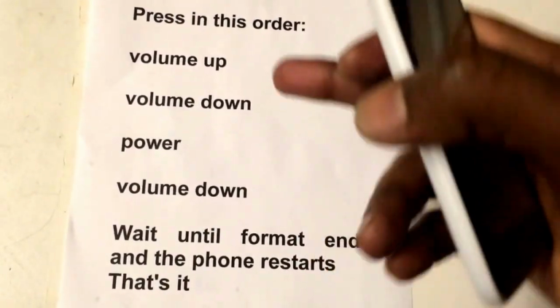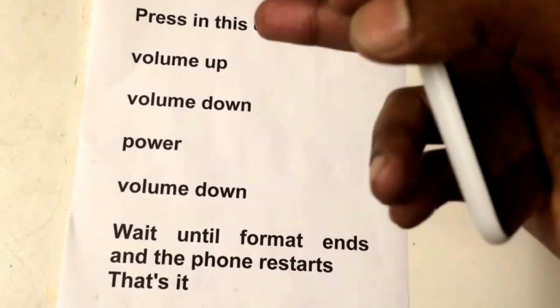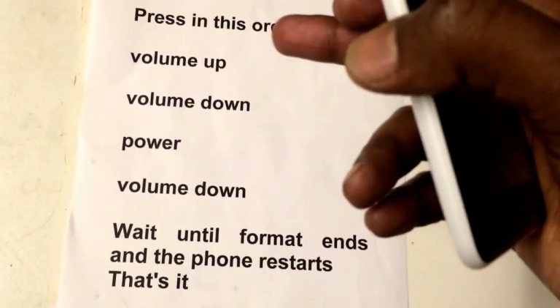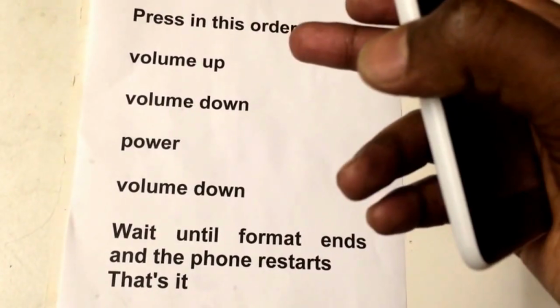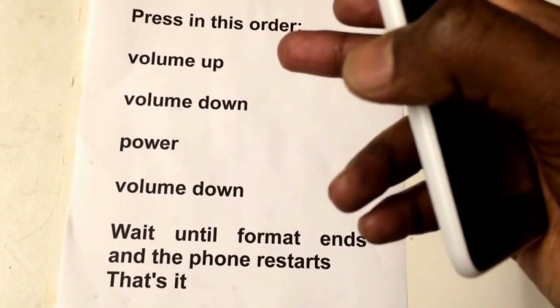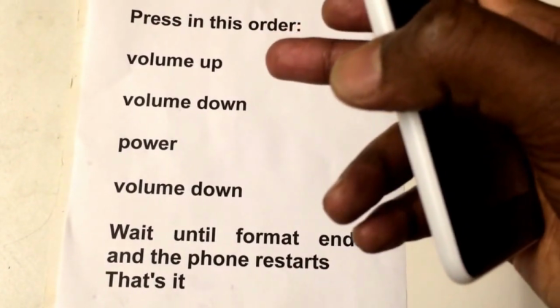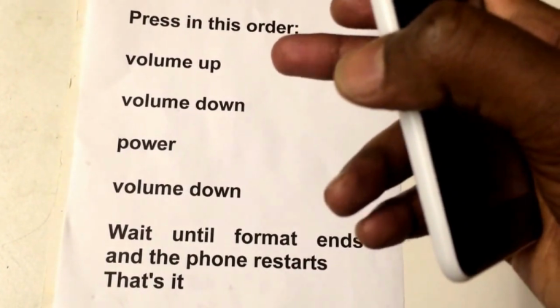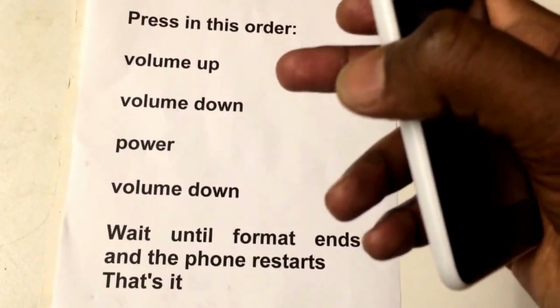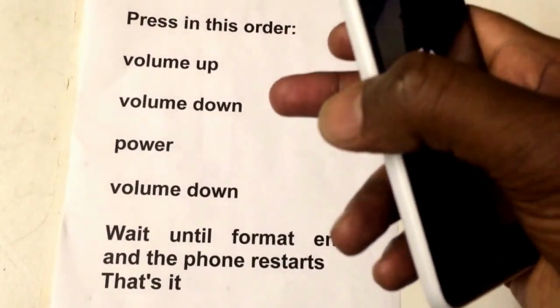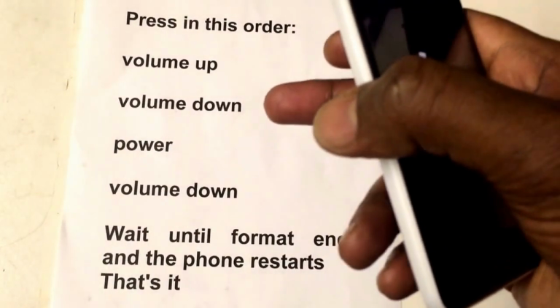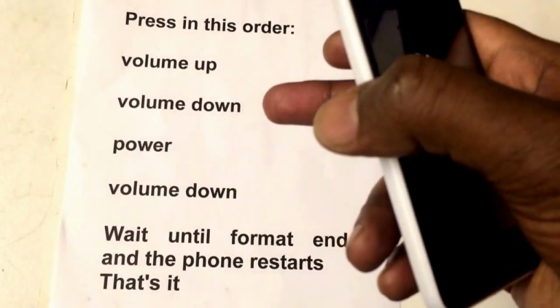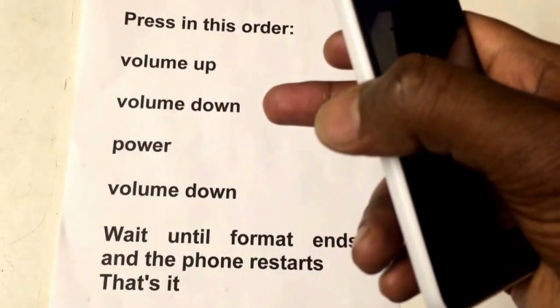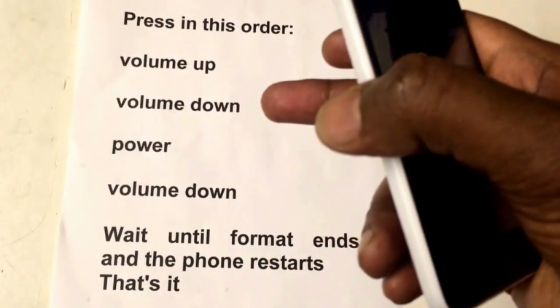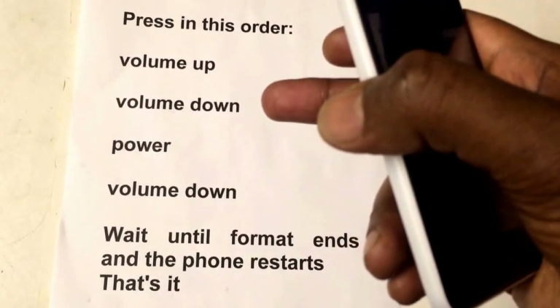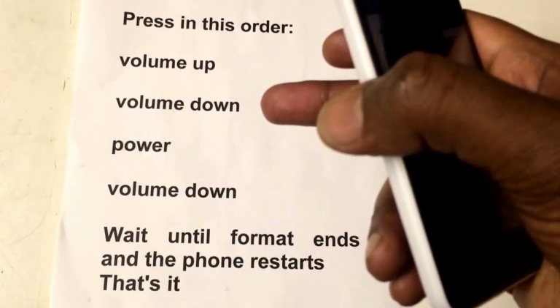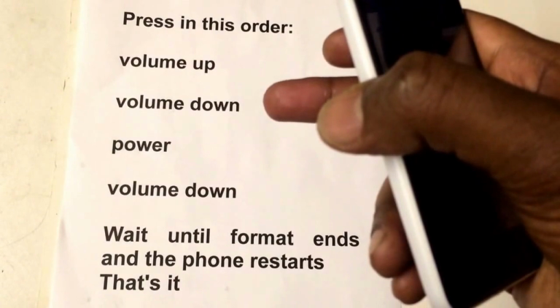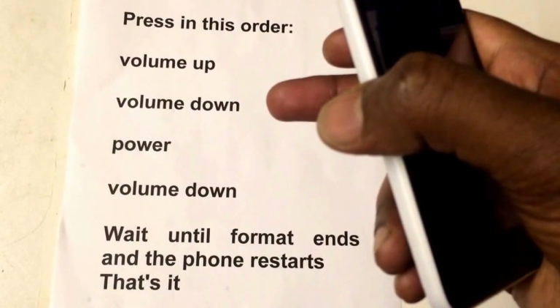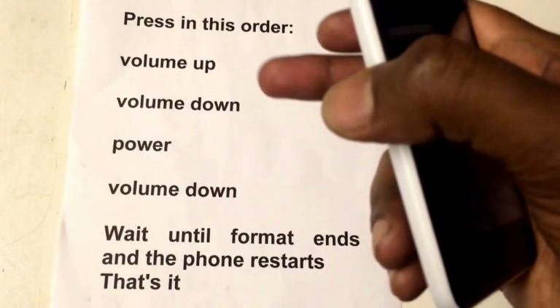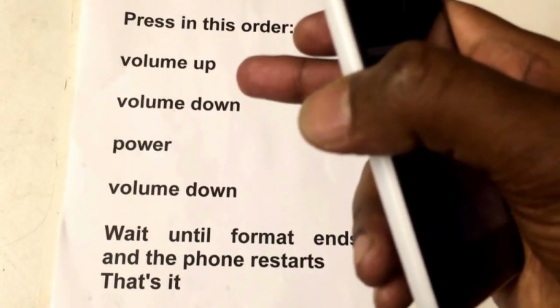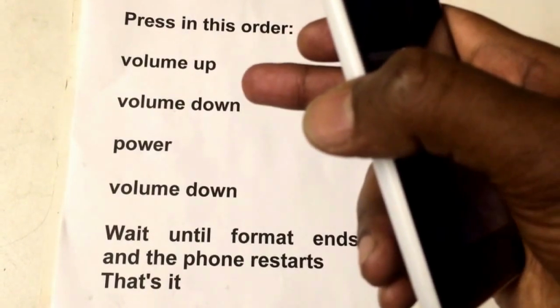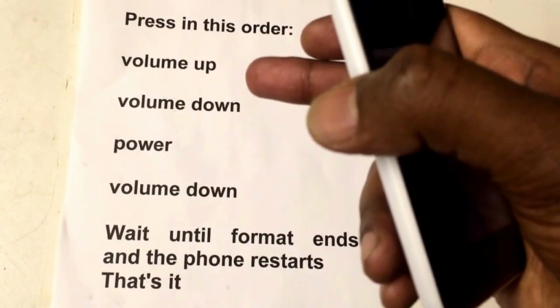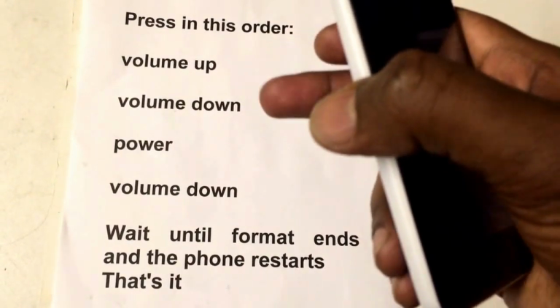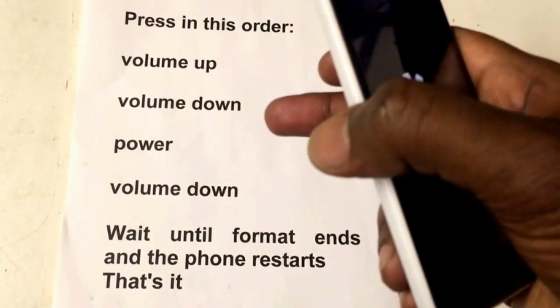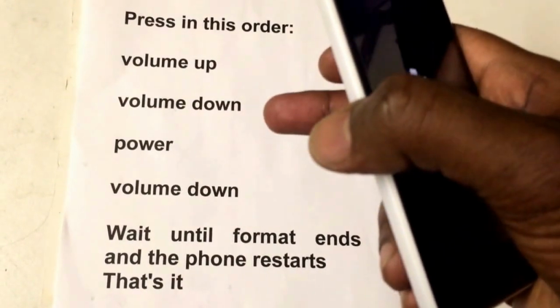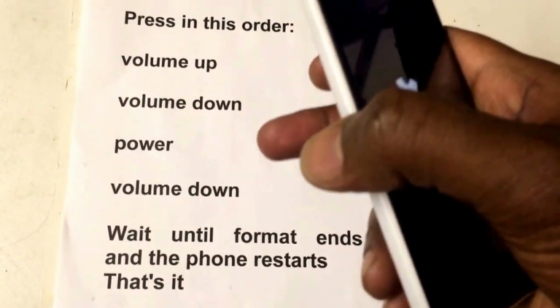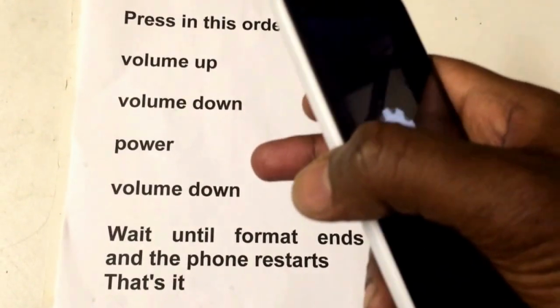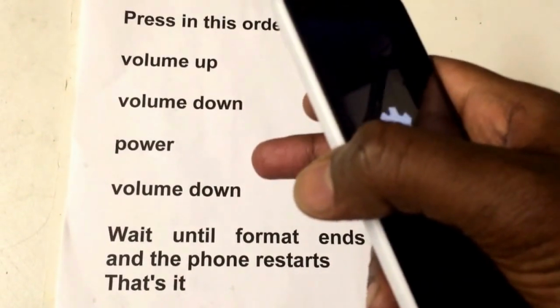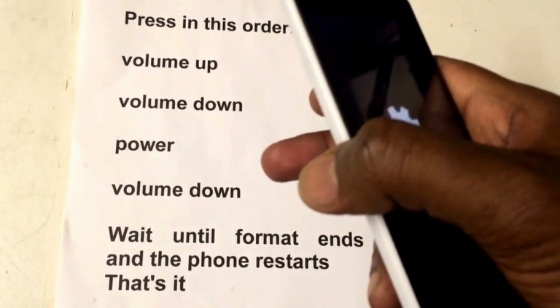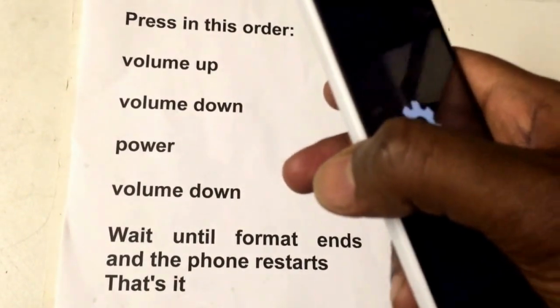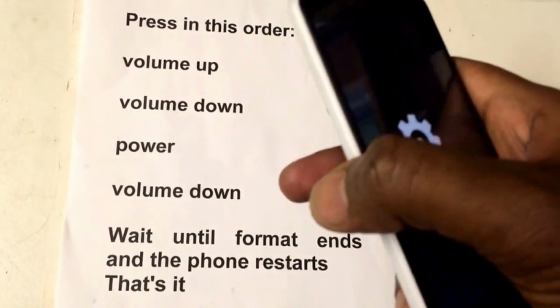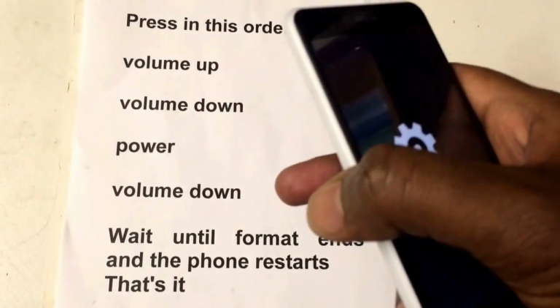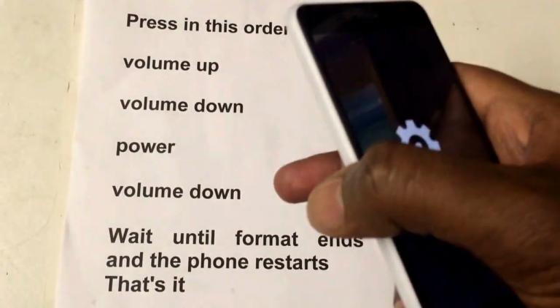Press volume up, press volume down, and volume down, volume up, volume down, then power button, then volume down.